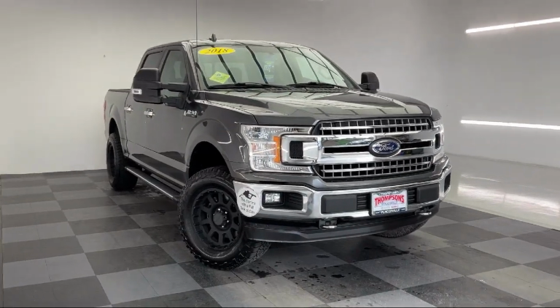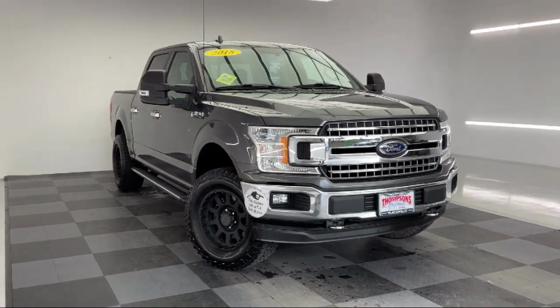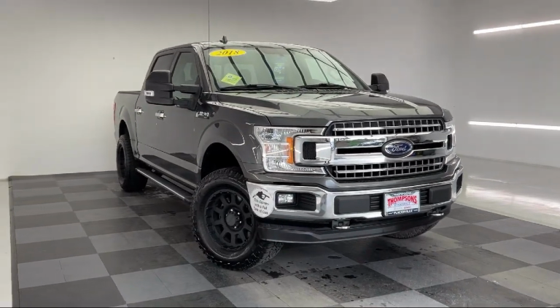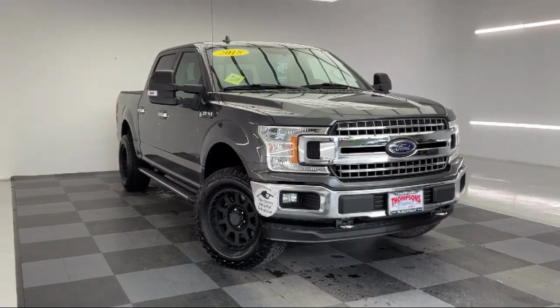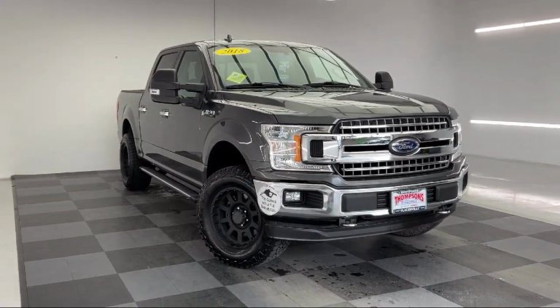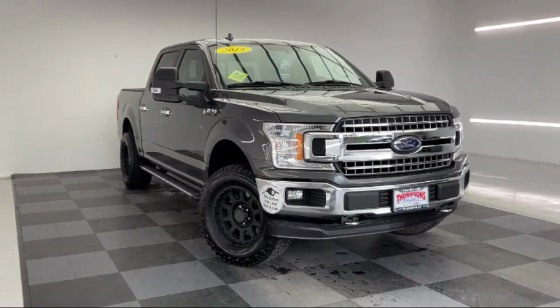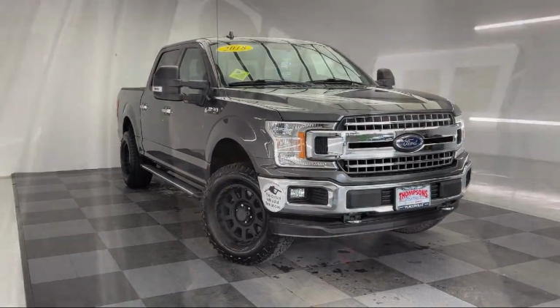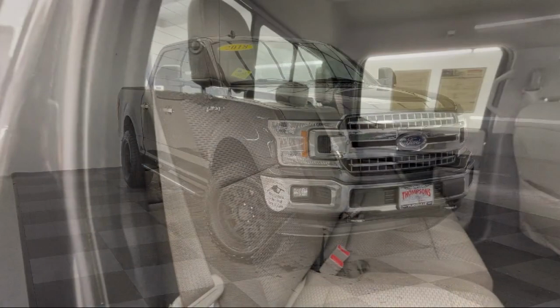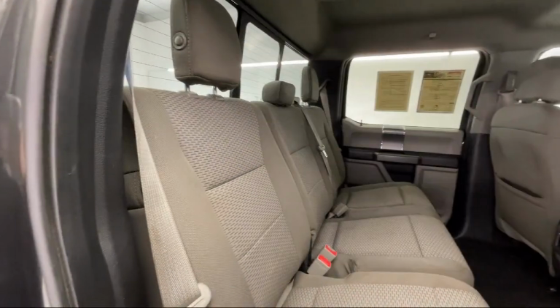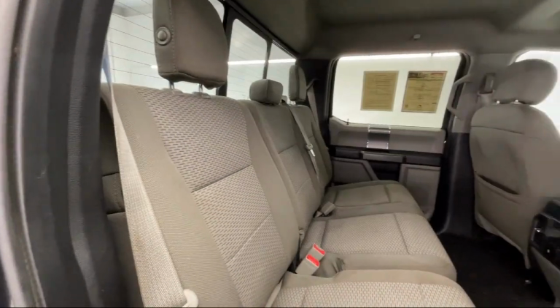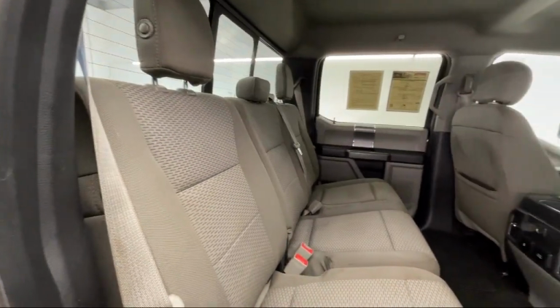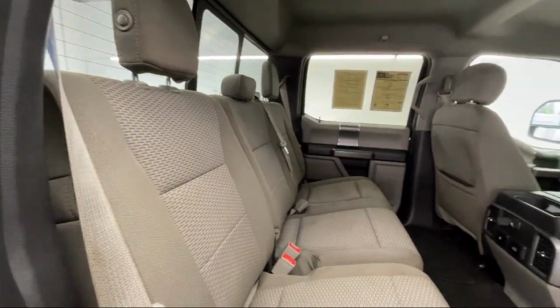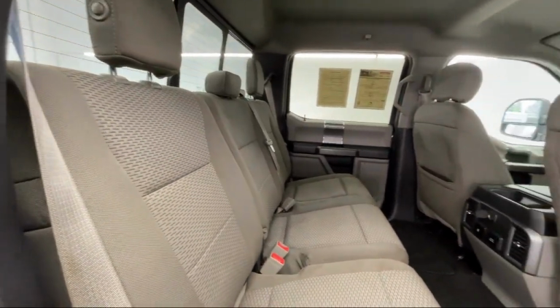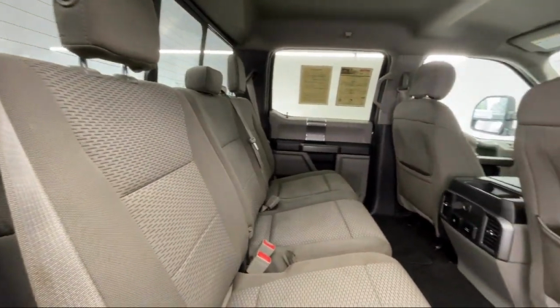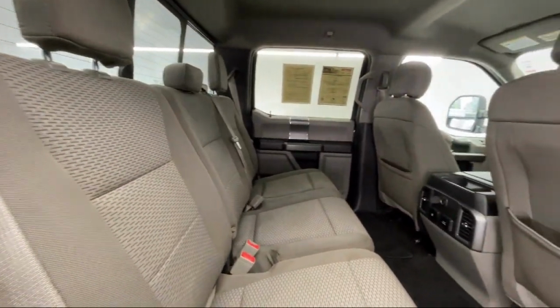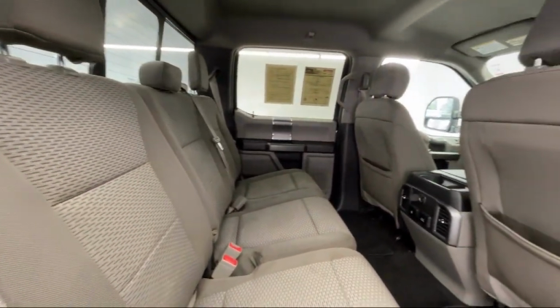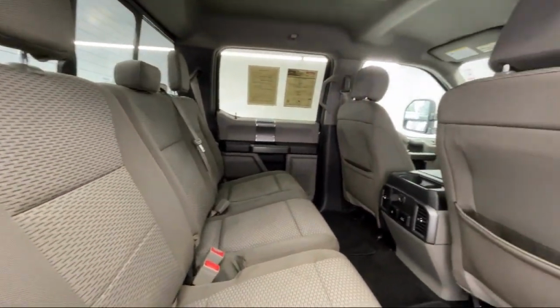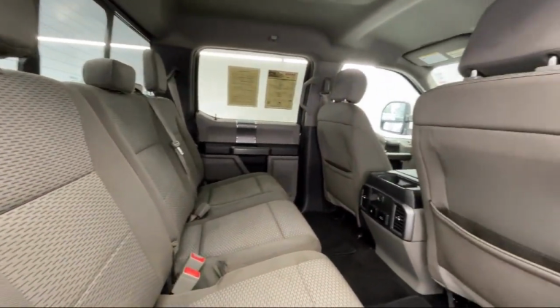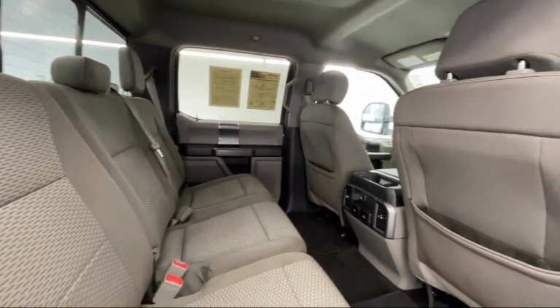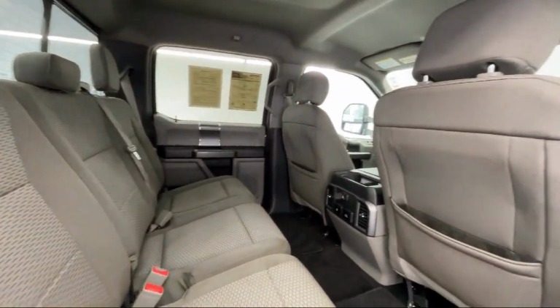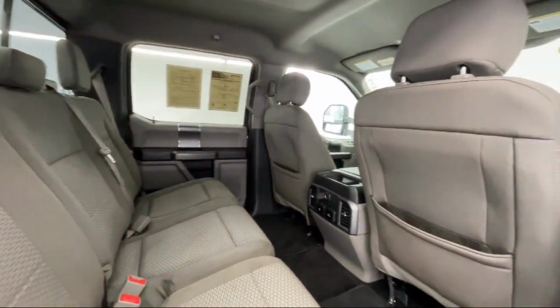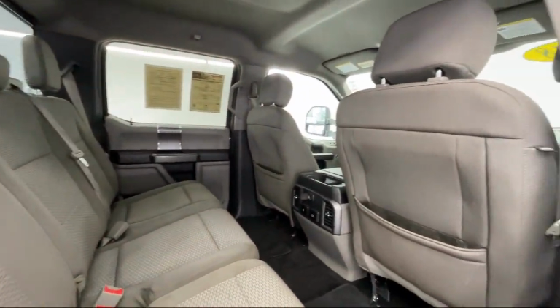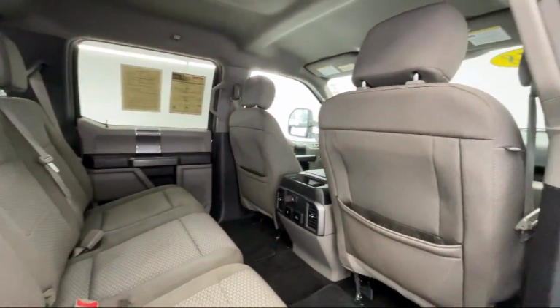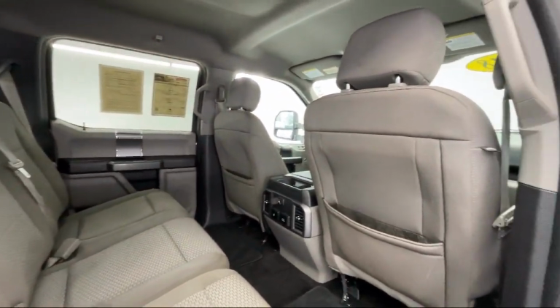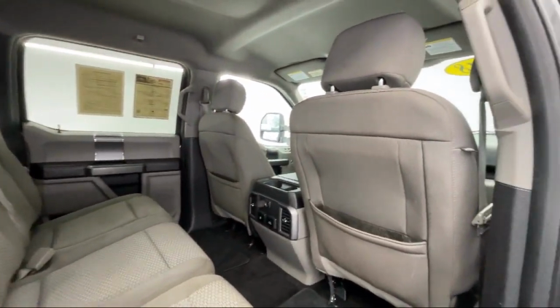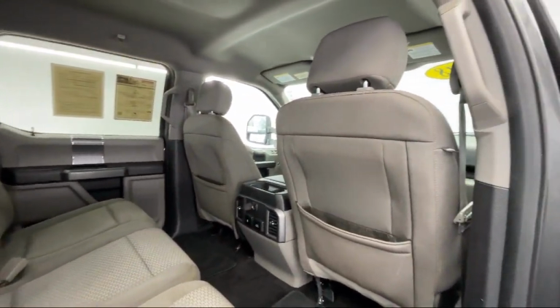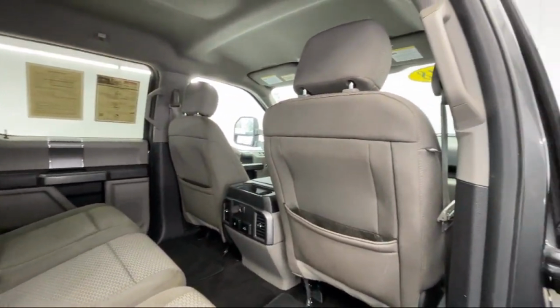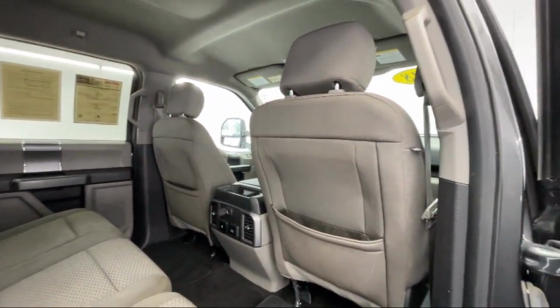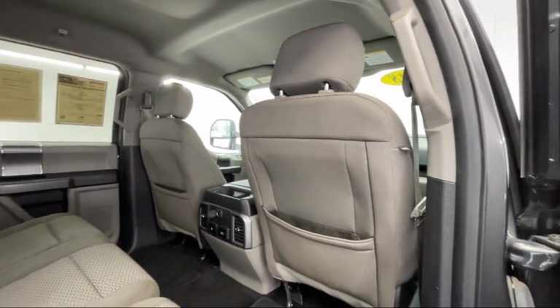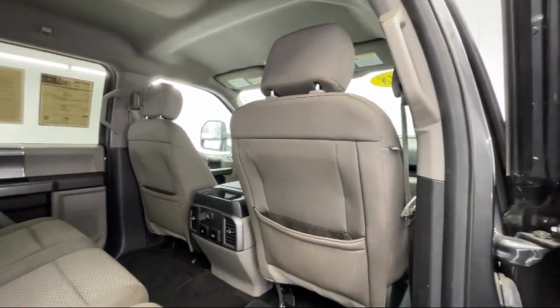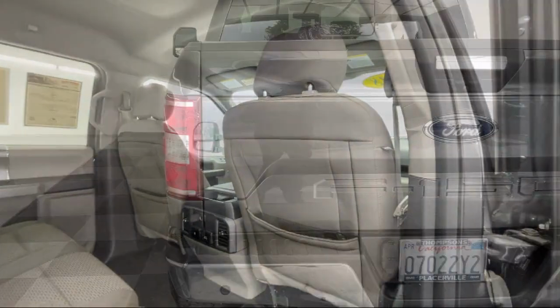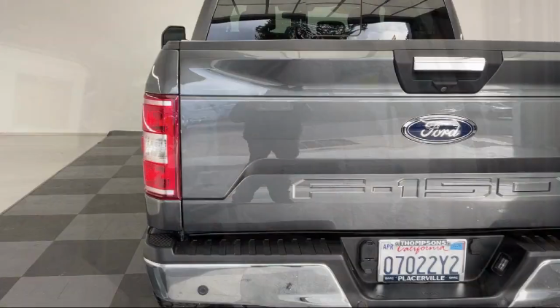It also features a passenger airbag, steering wheel controls, stability control, and has less than 90,000 miles on the odometer.